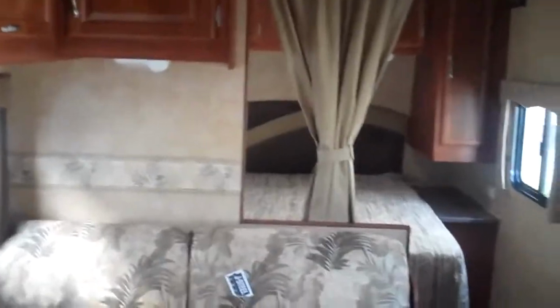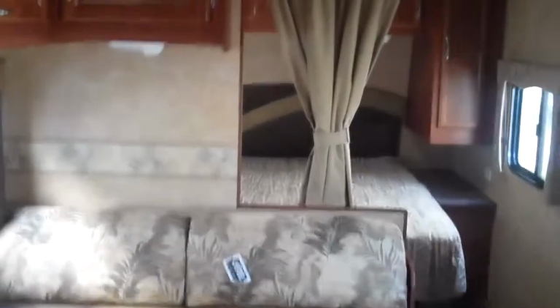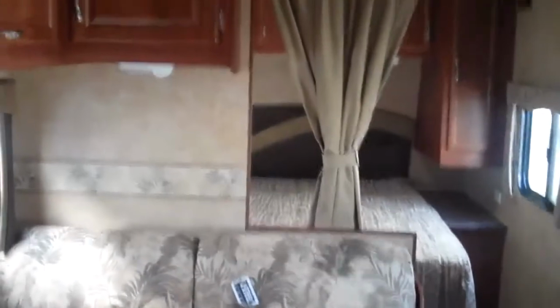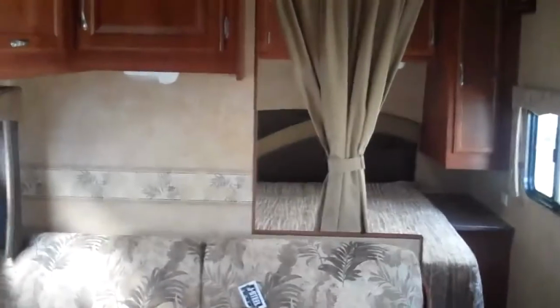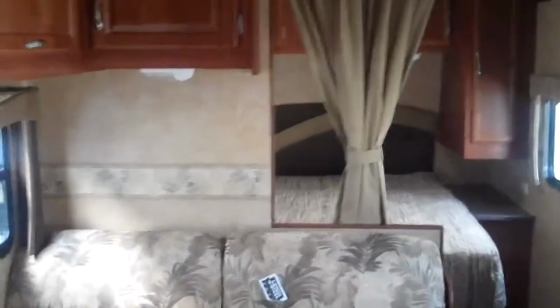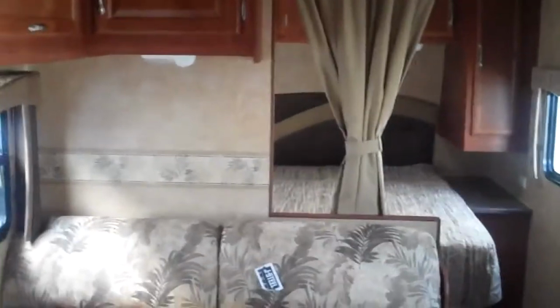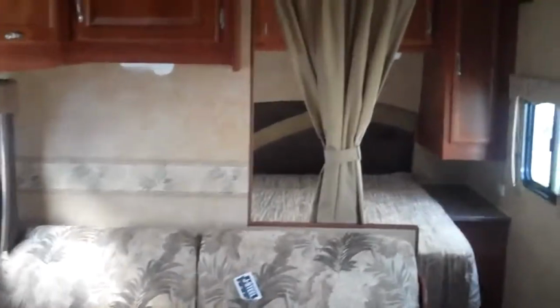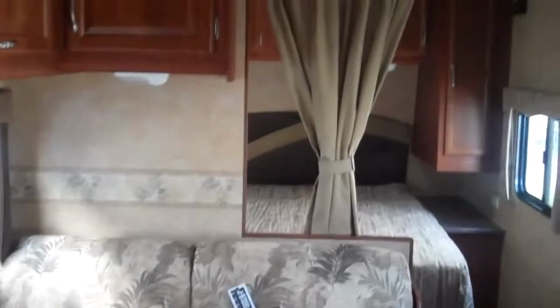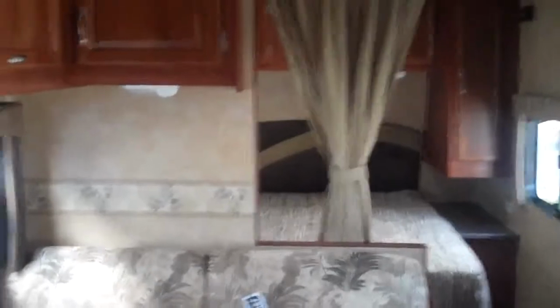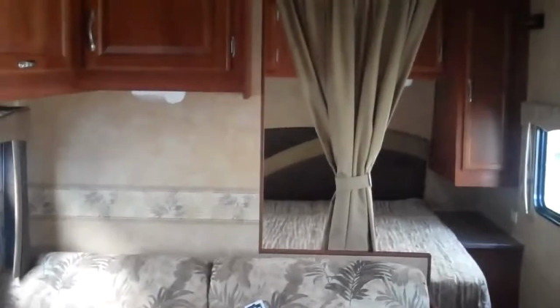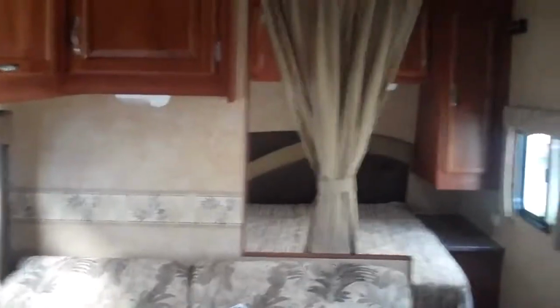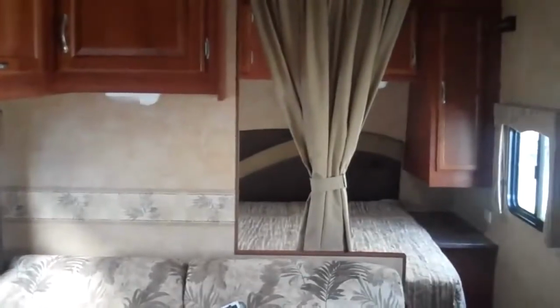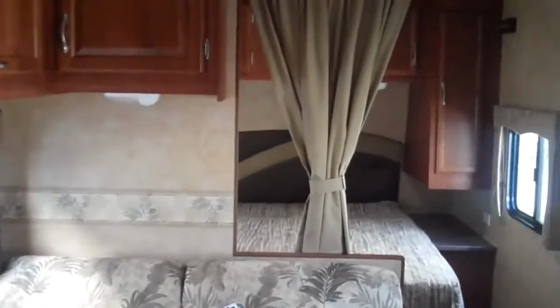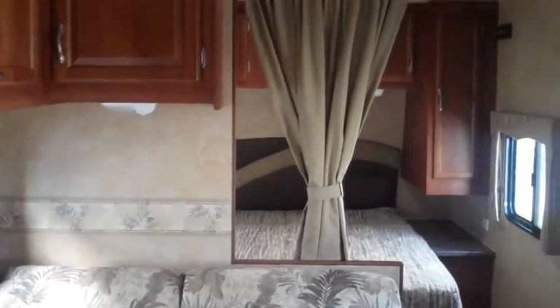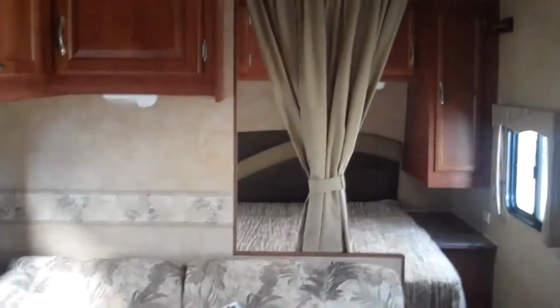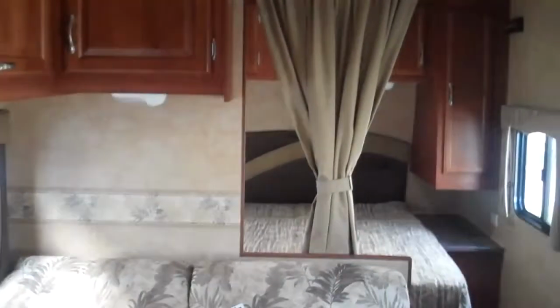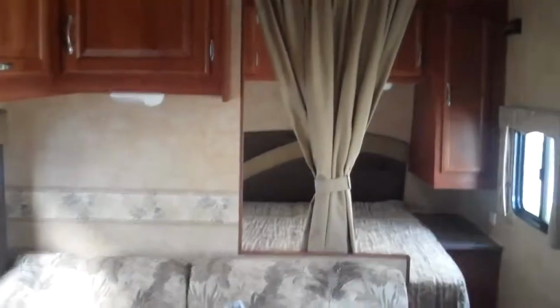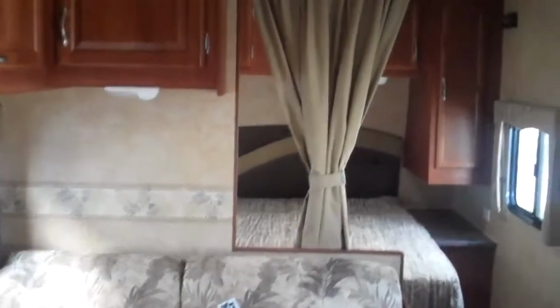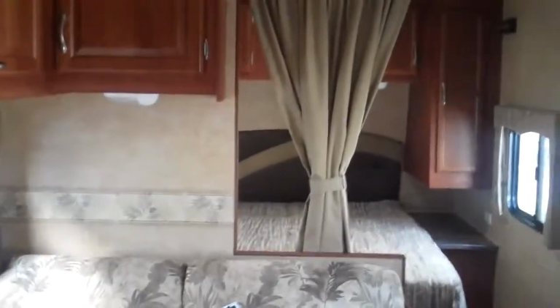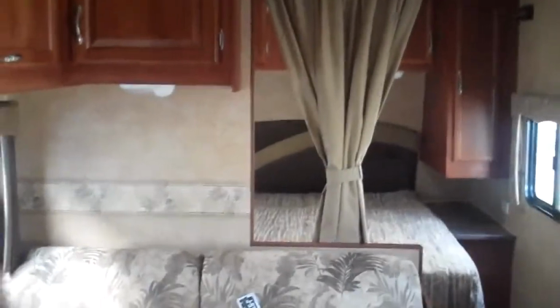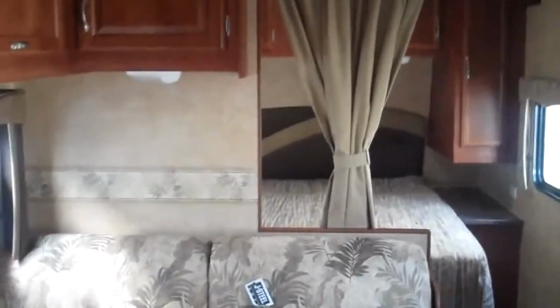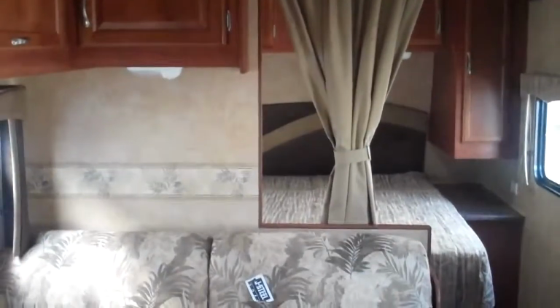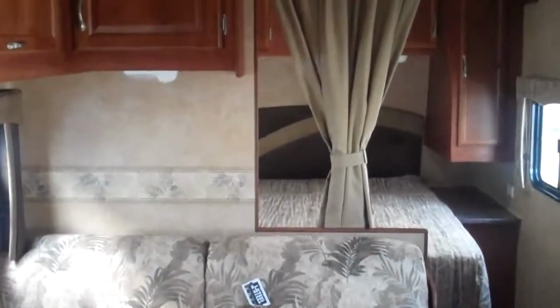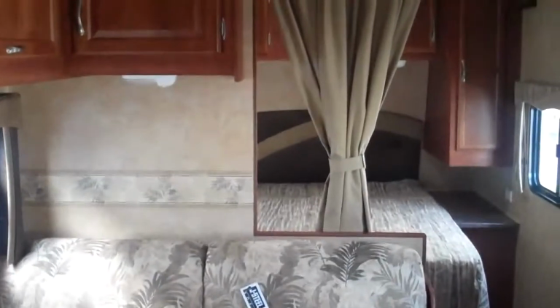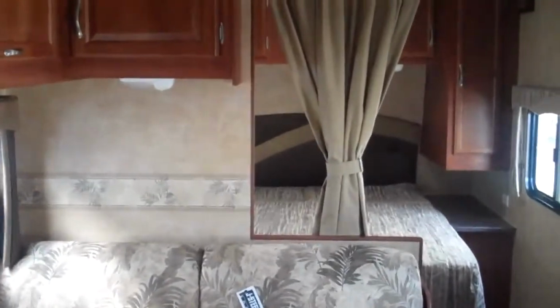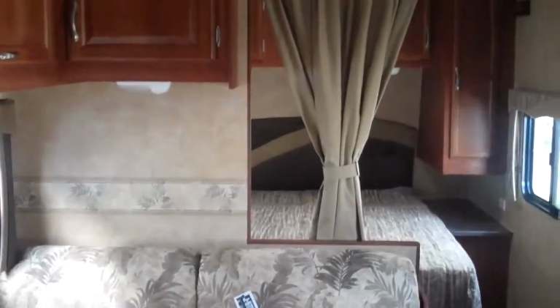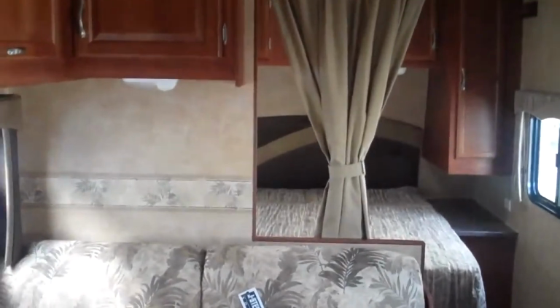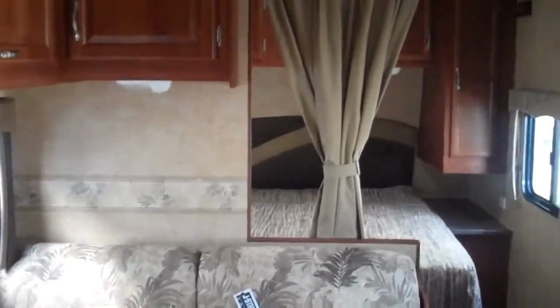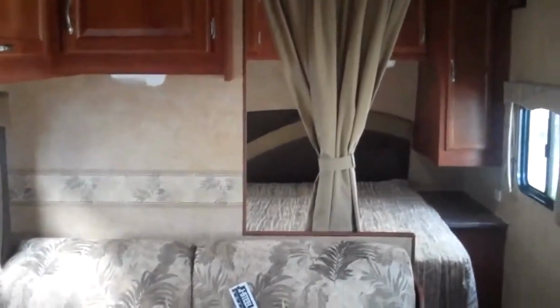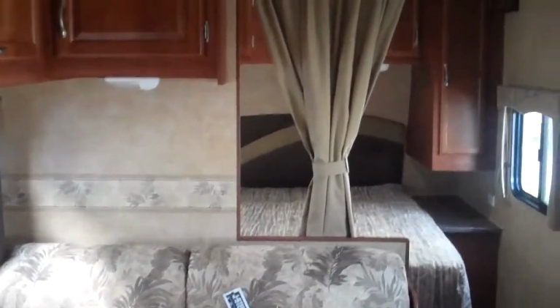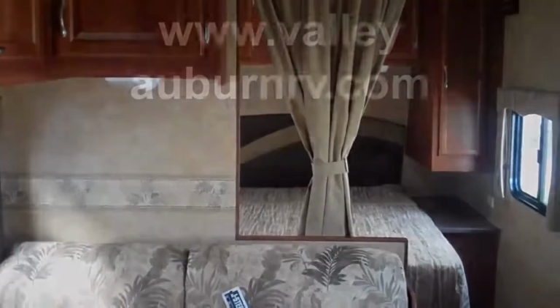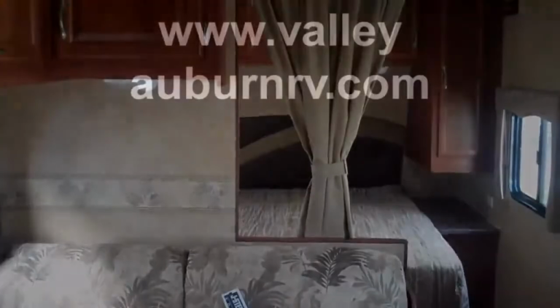Stop by today and take a look. We're in Auburn on Auburn Way. Again, this is Valley Auburn RV. My name is Chuck Joss.